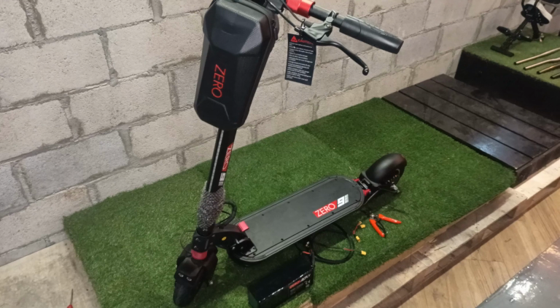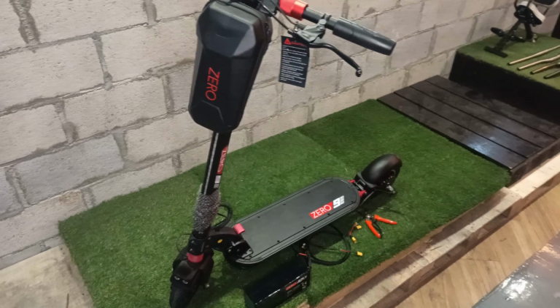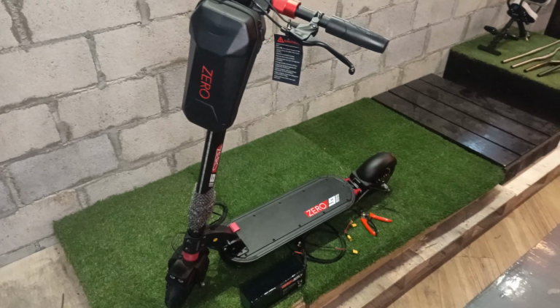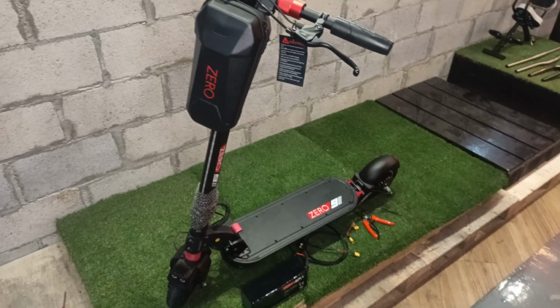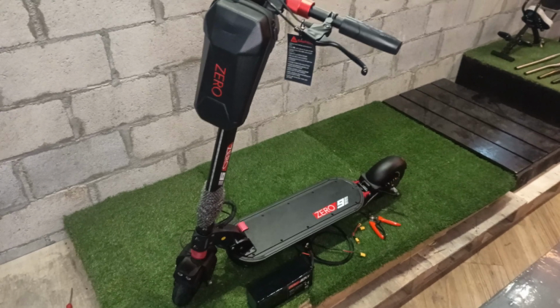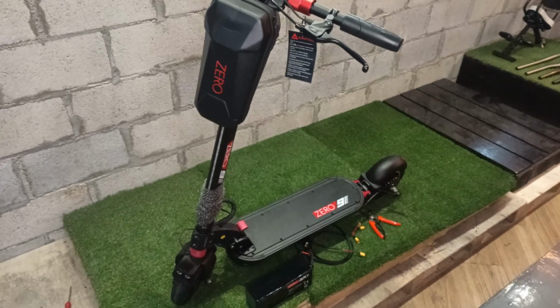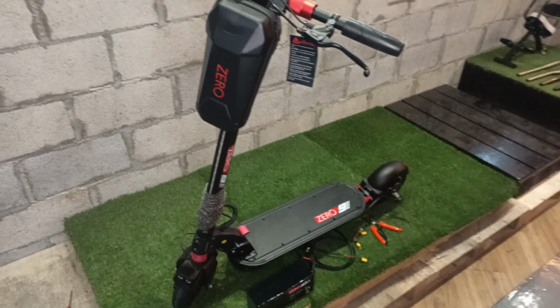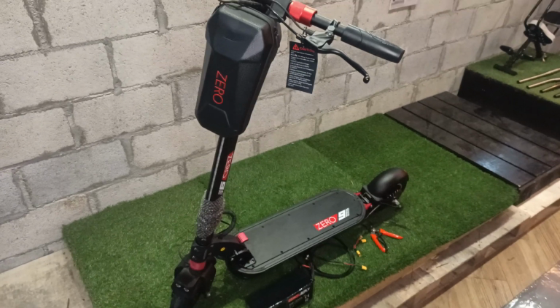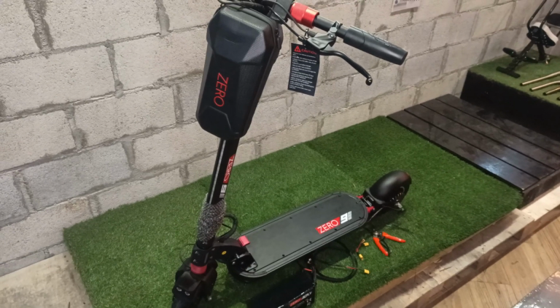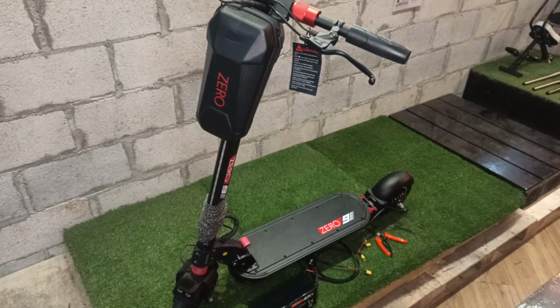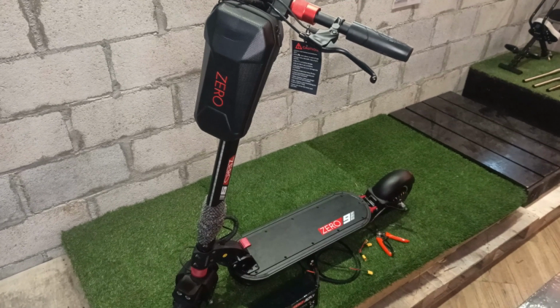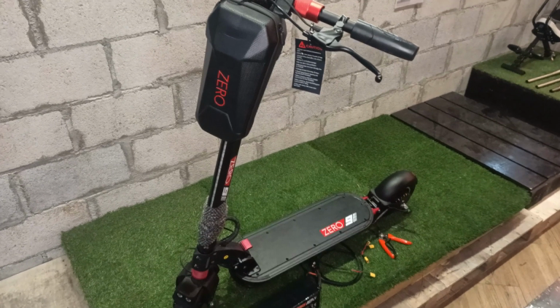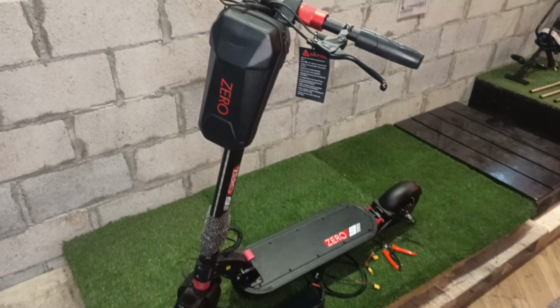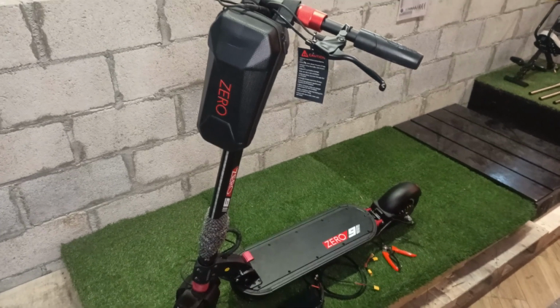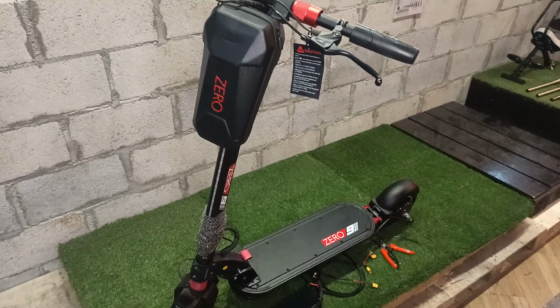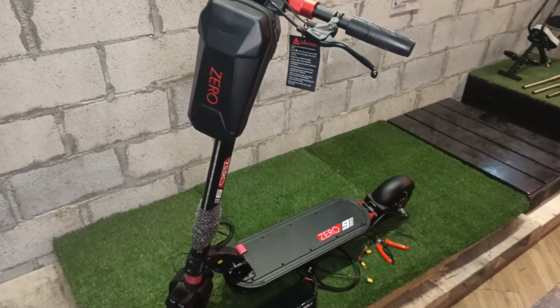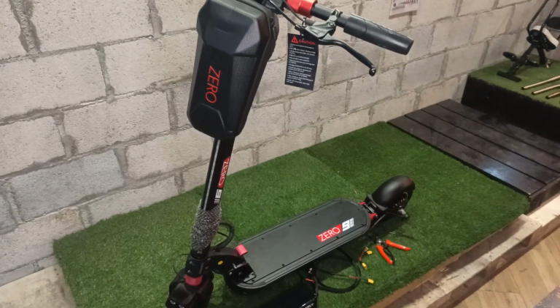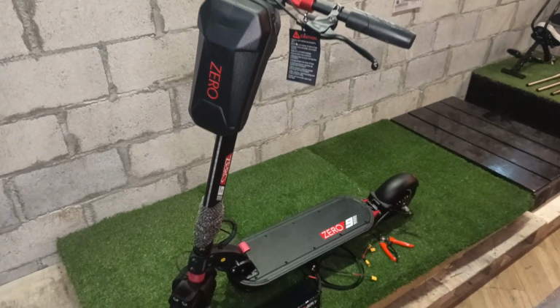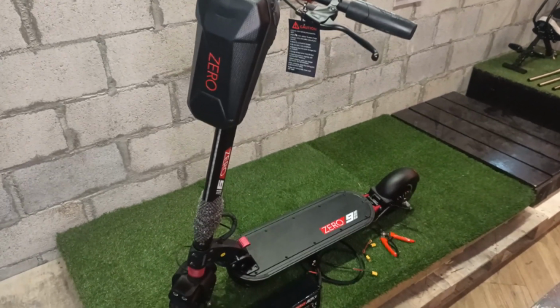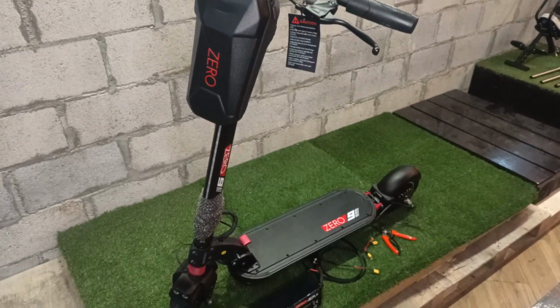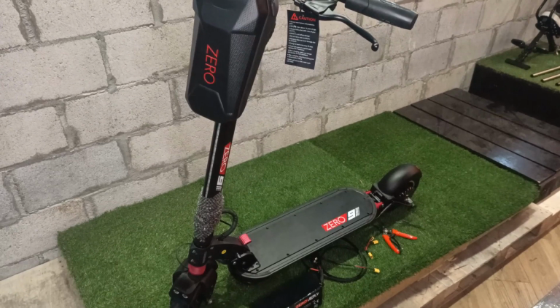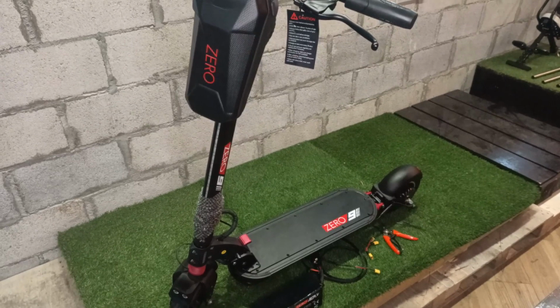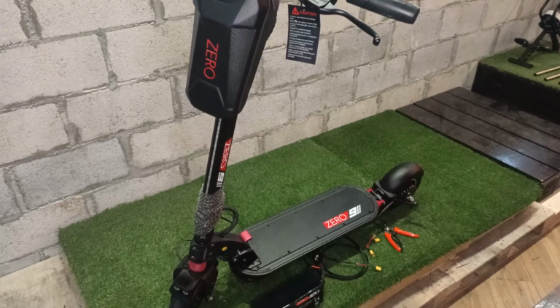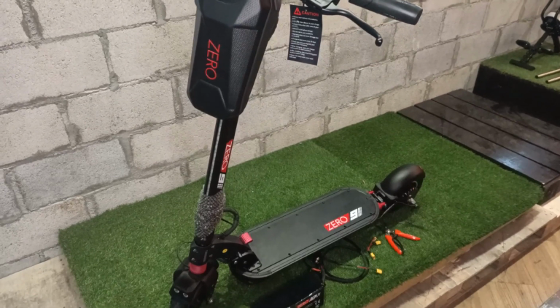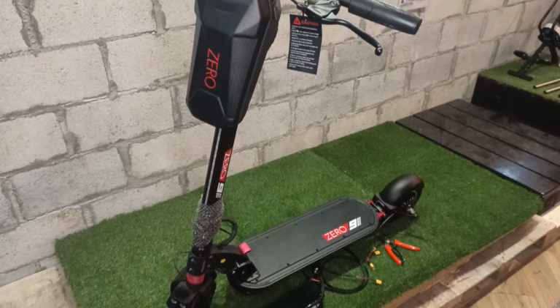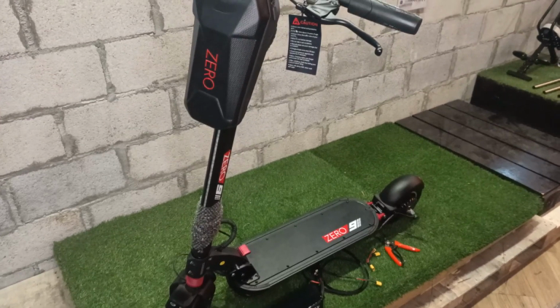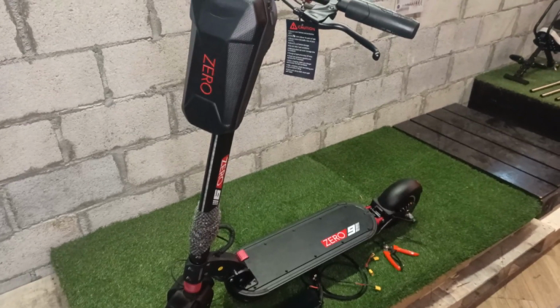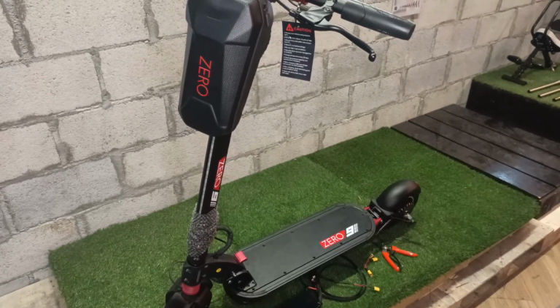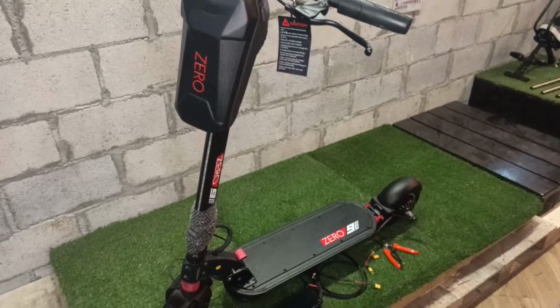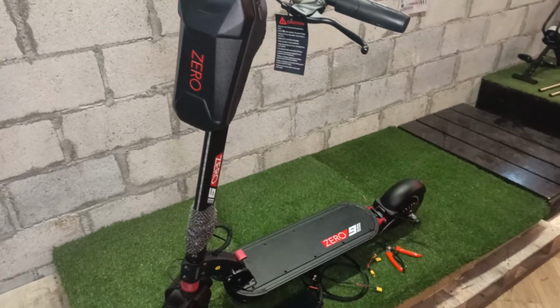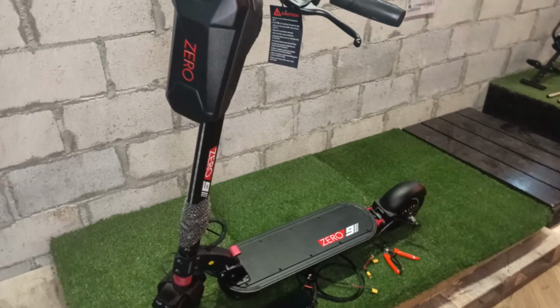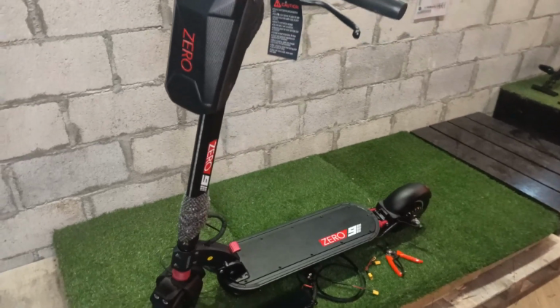Hi, welcome back to FalconPath. Today will be the installation video for the external battery of the 09.